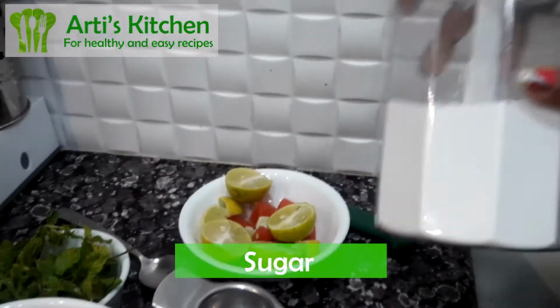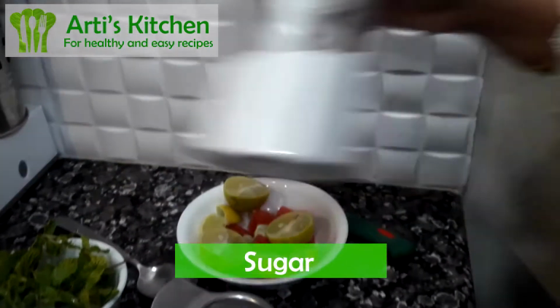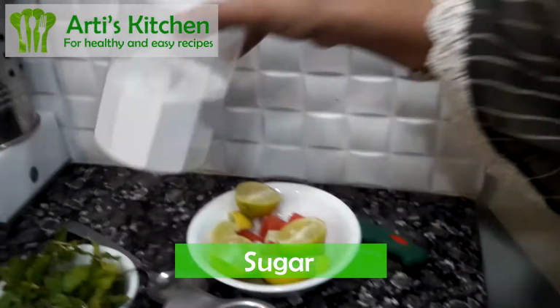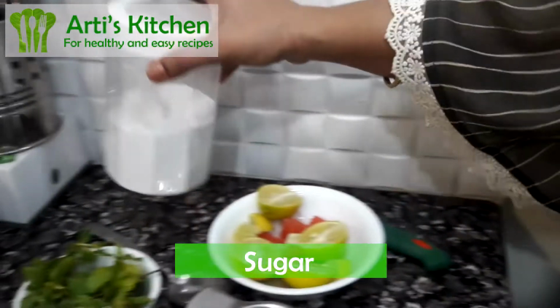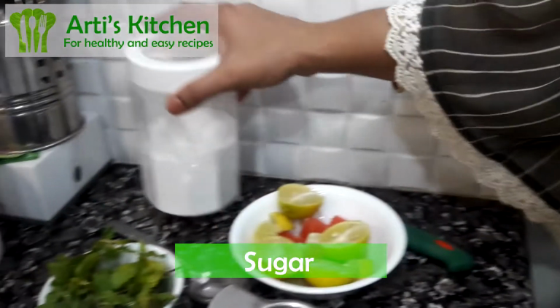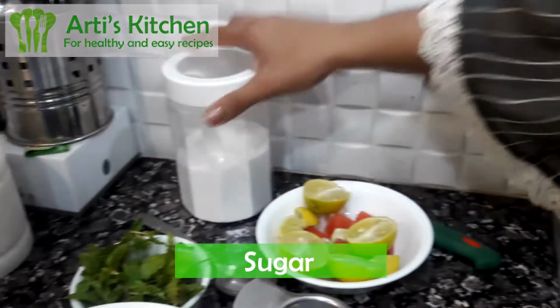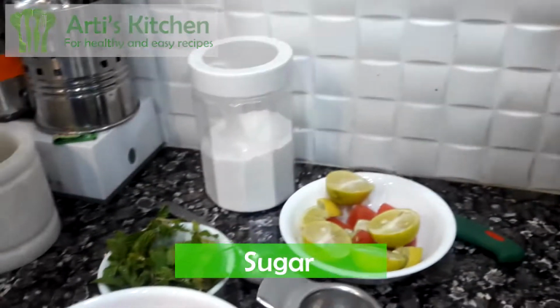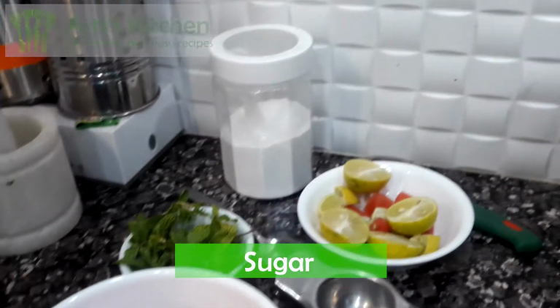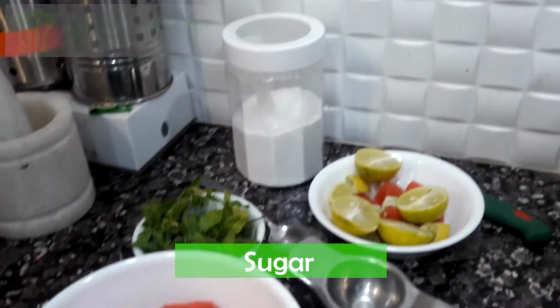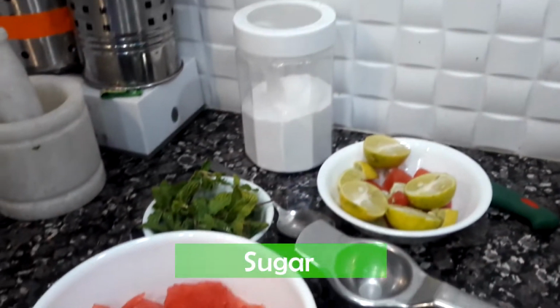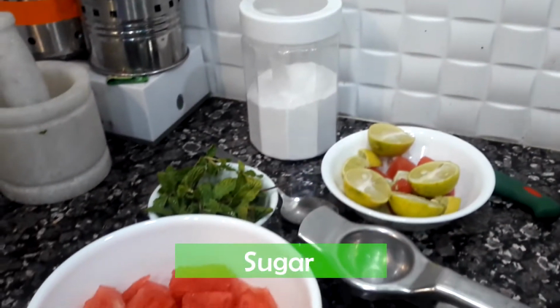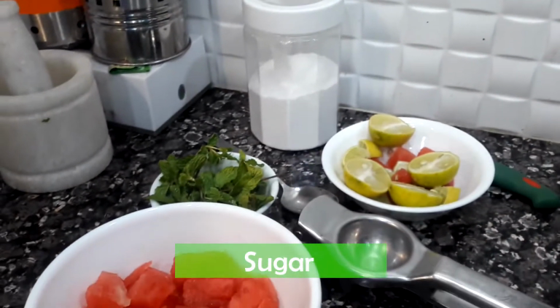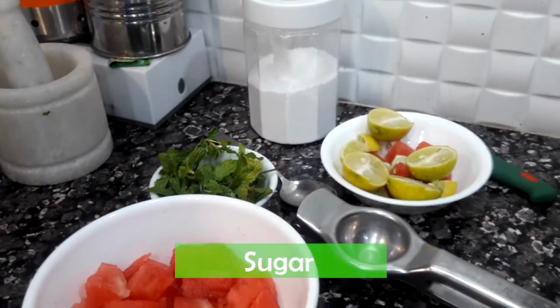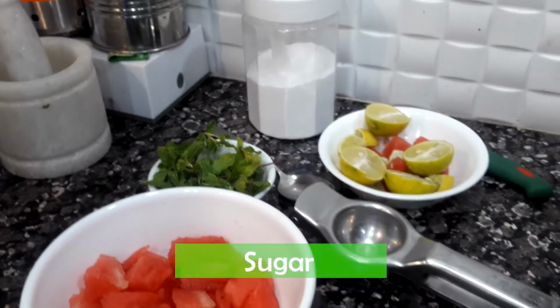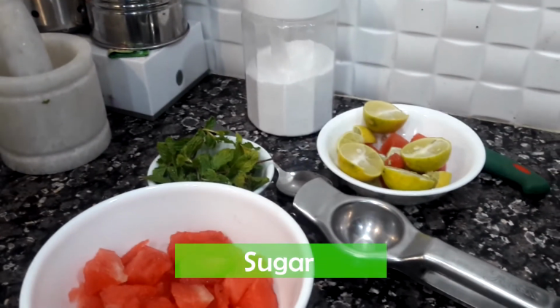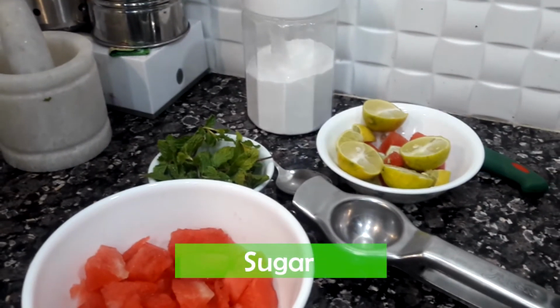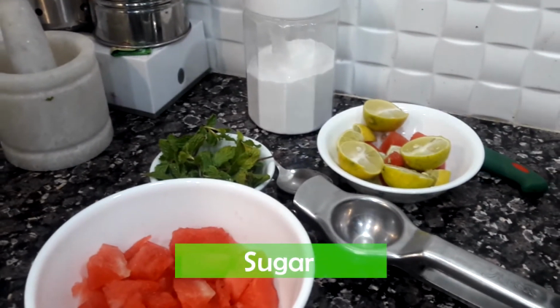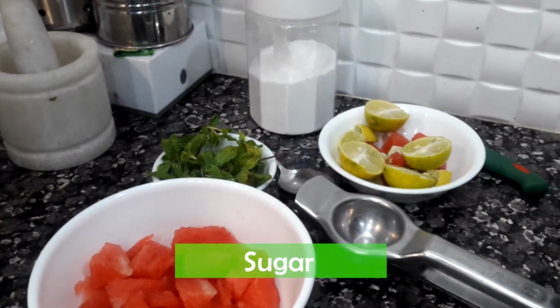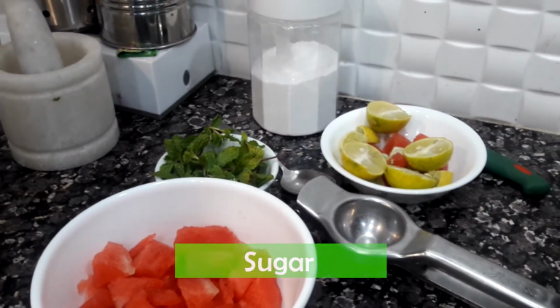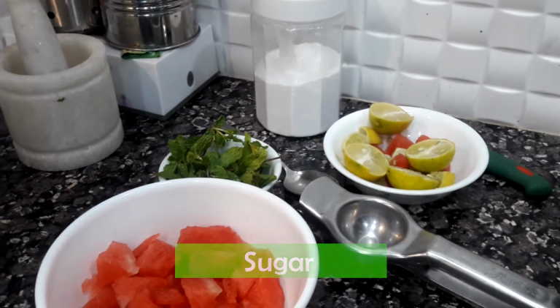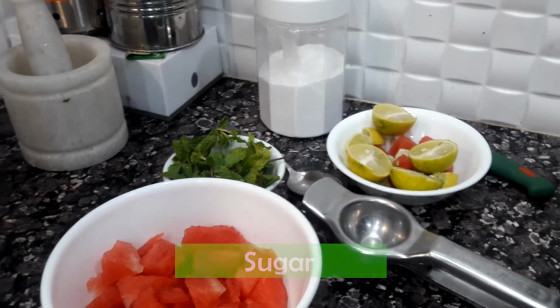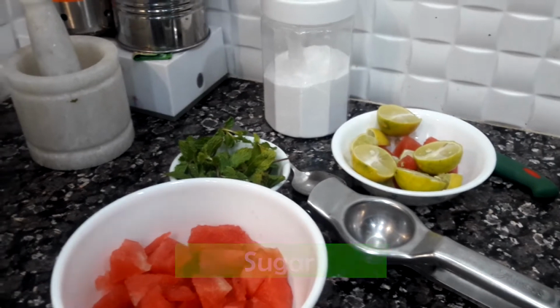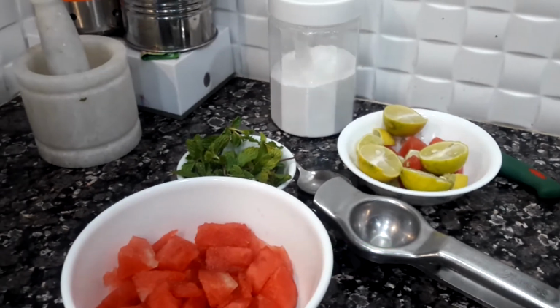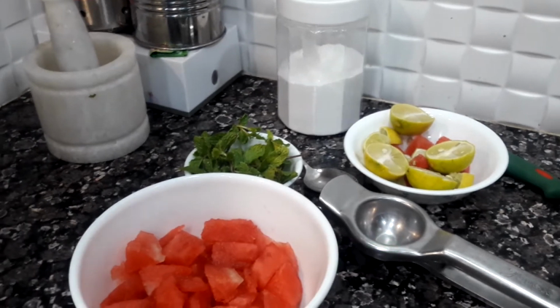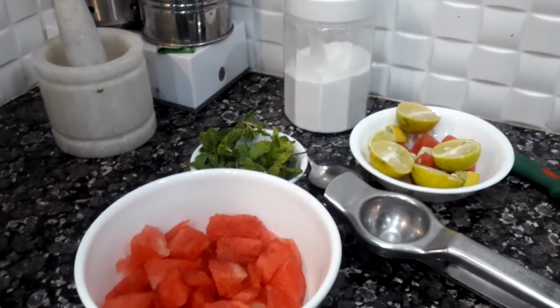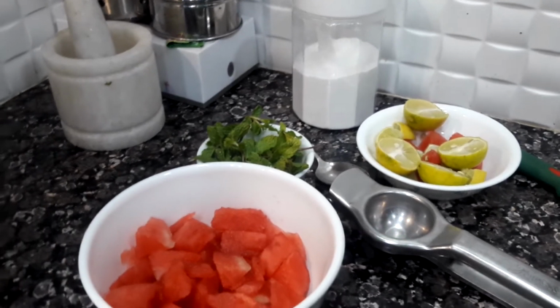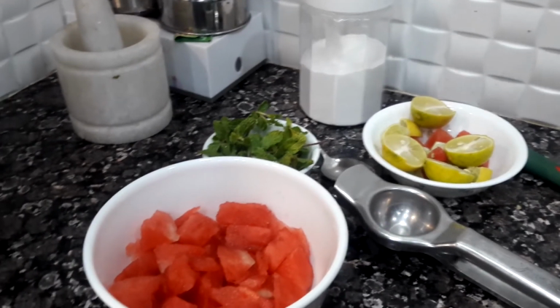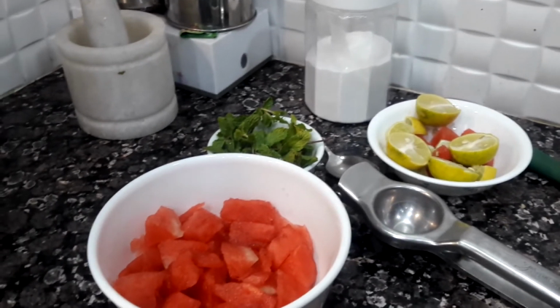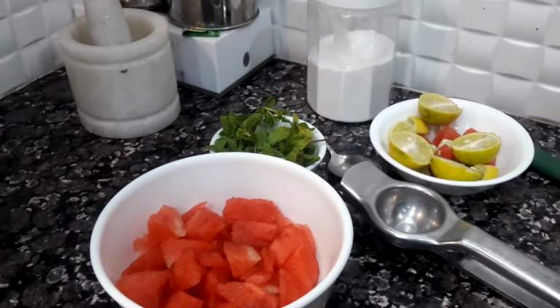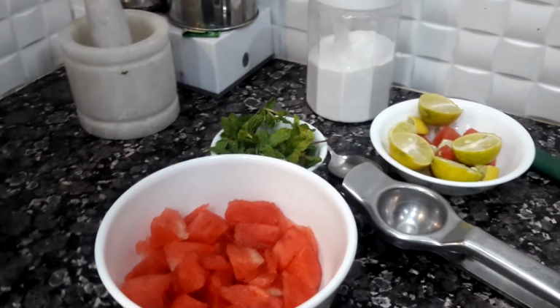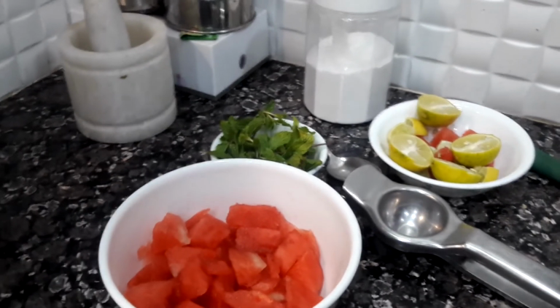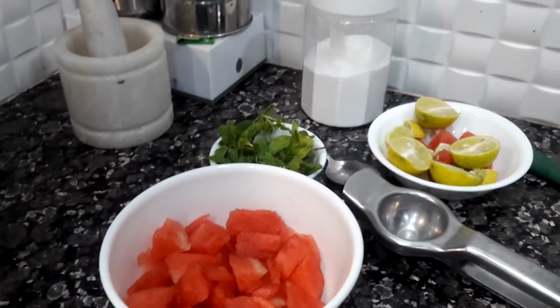If you have lemon squash, don't take this sugar. You can add some lemon squash in it.